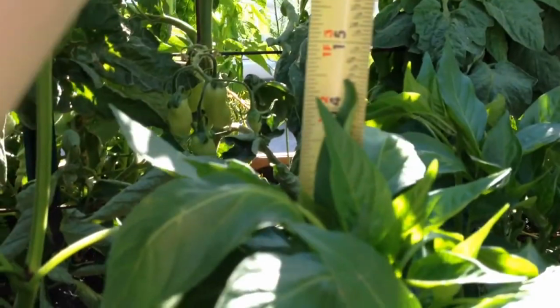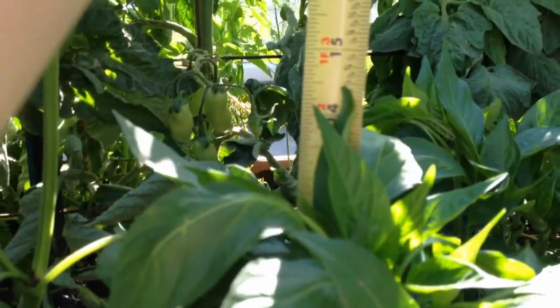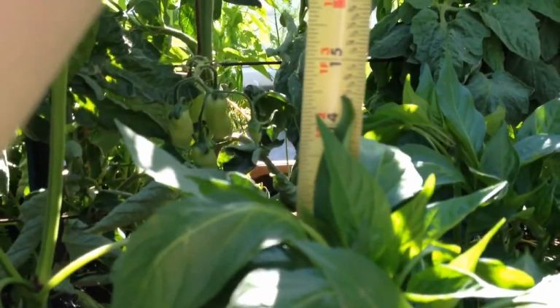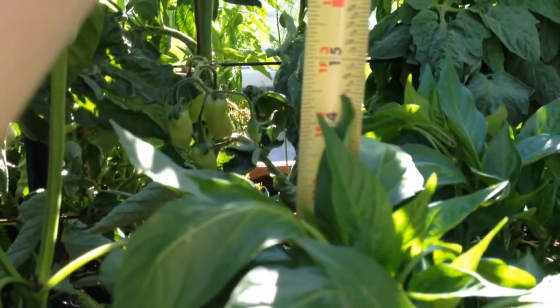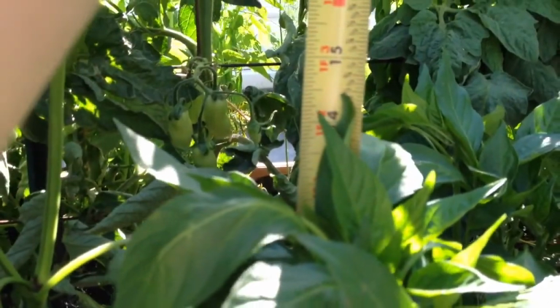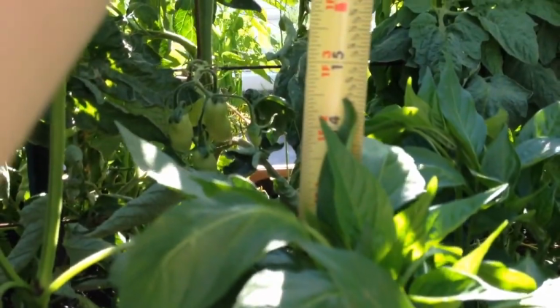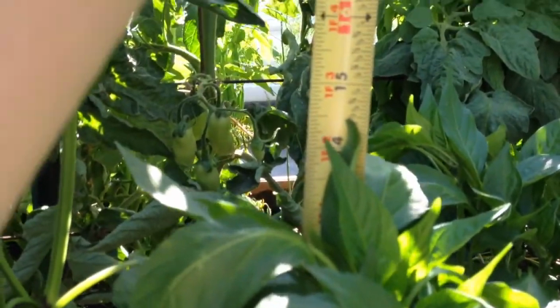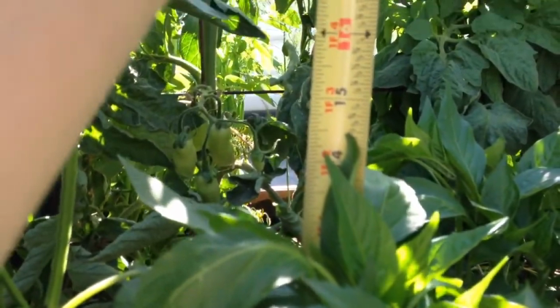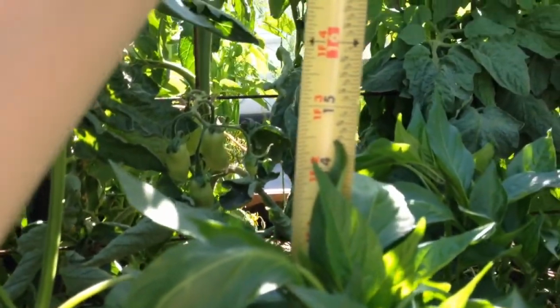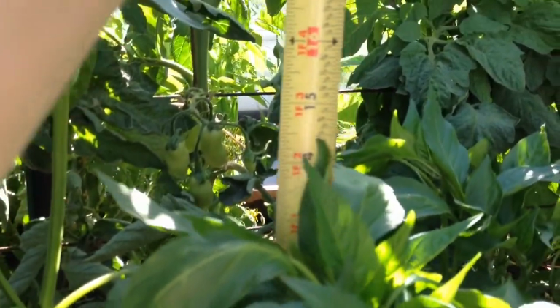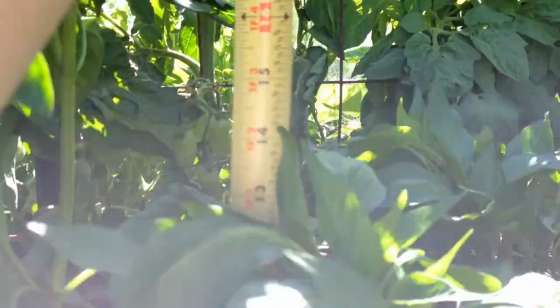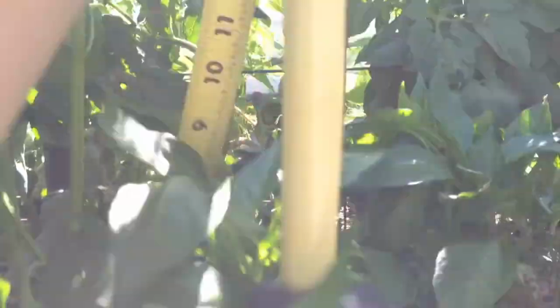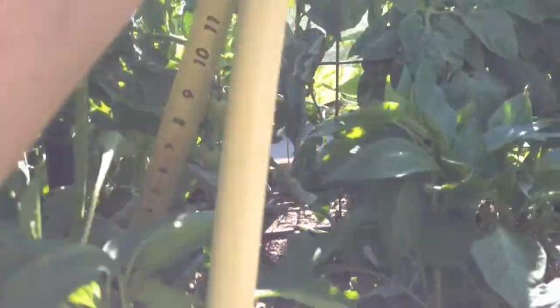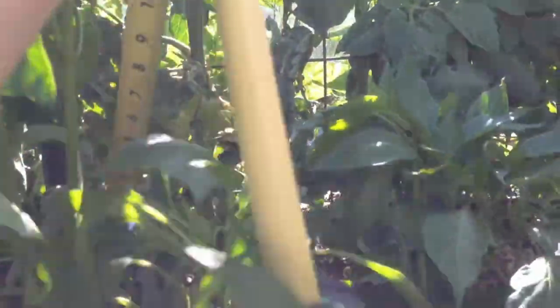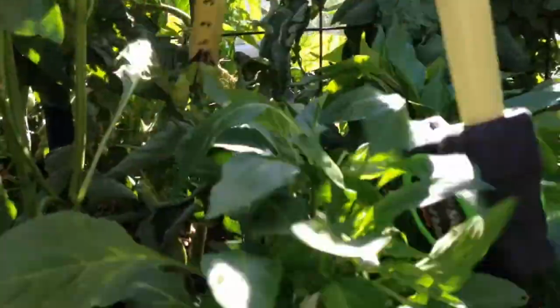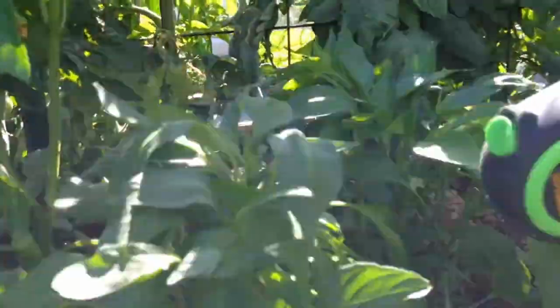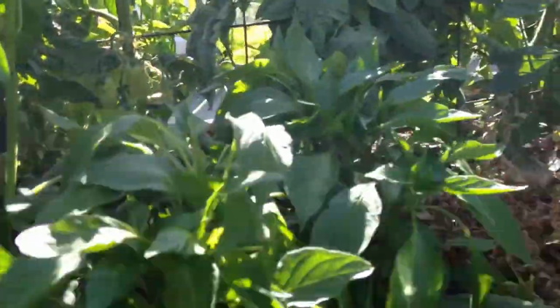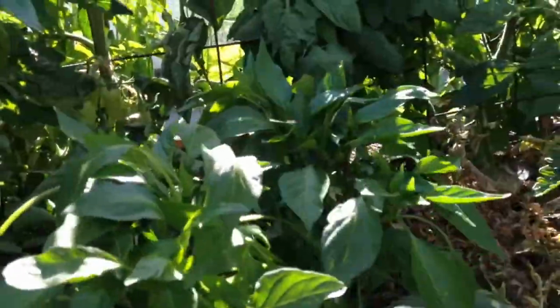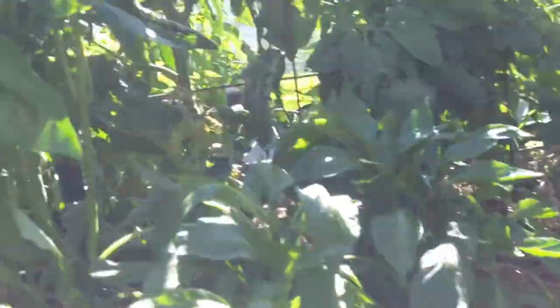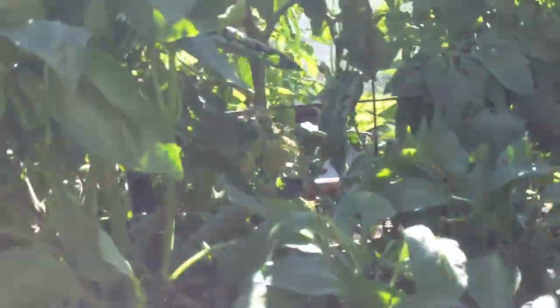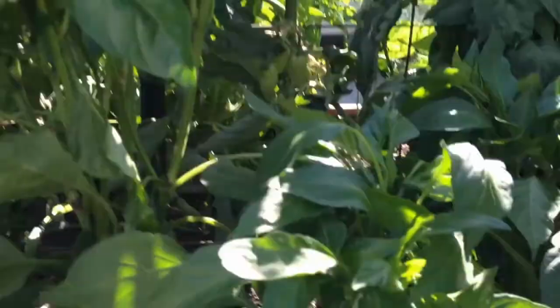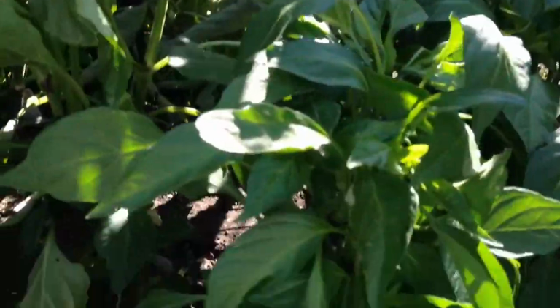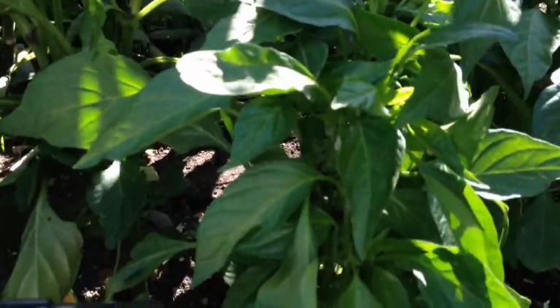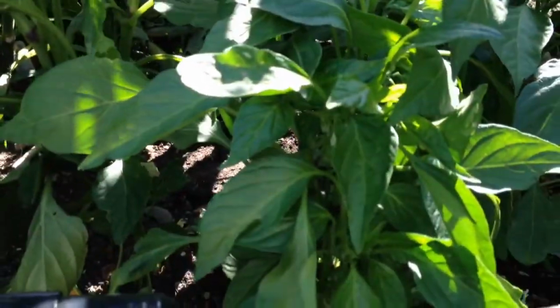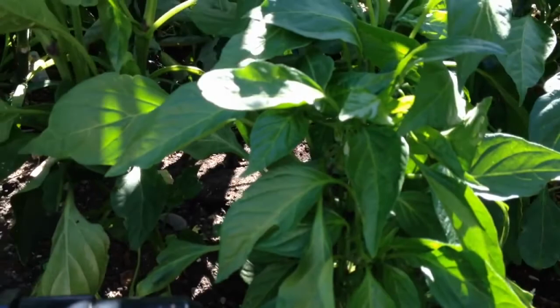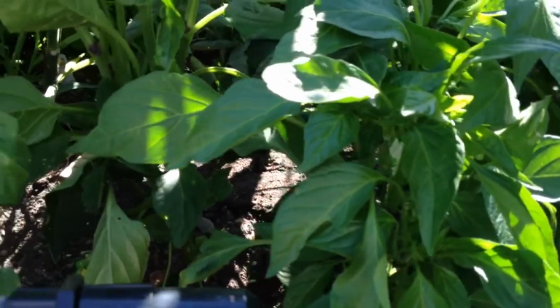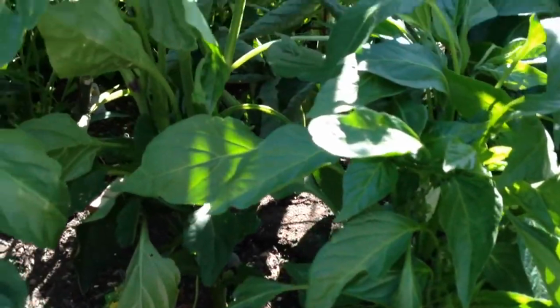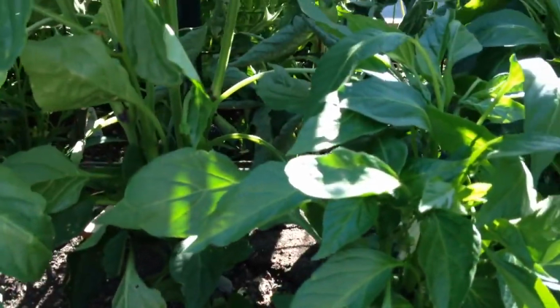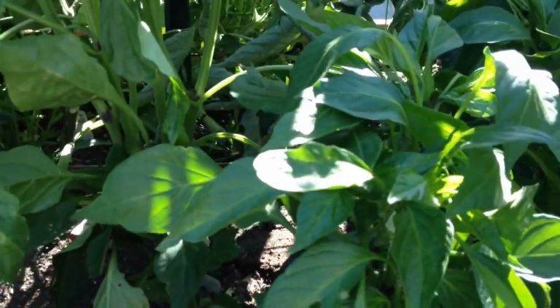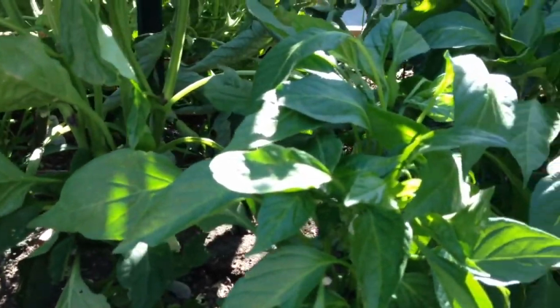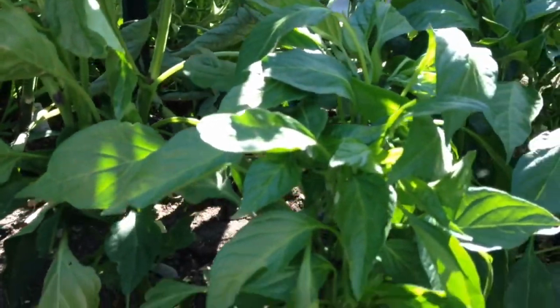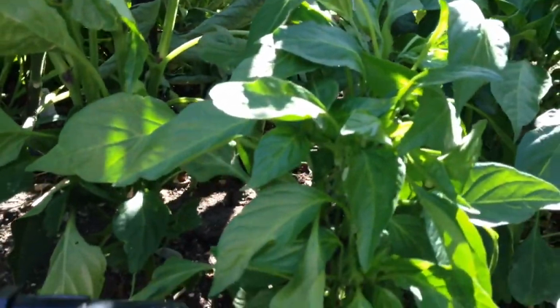14 and a half inches. I'm going to kill my peppers trying to film this. So it grew four inches.